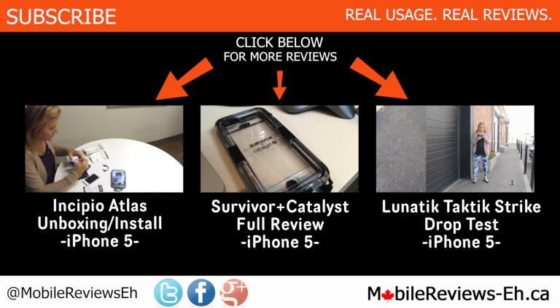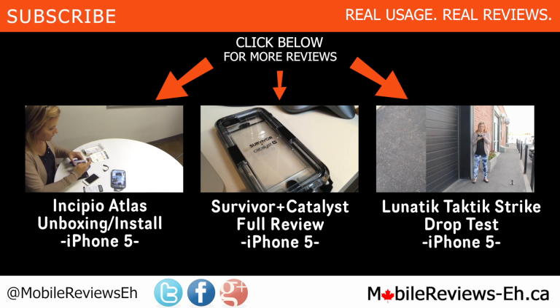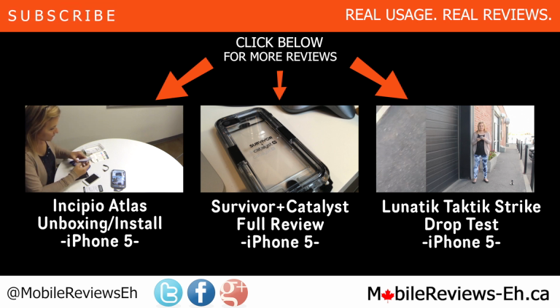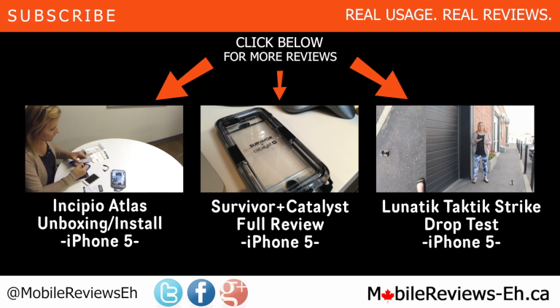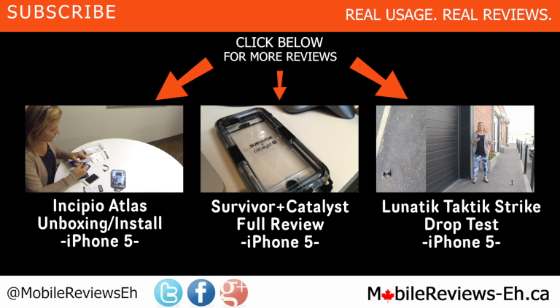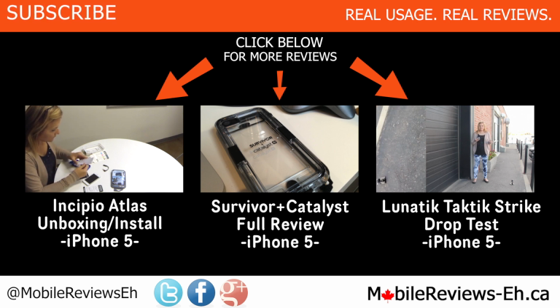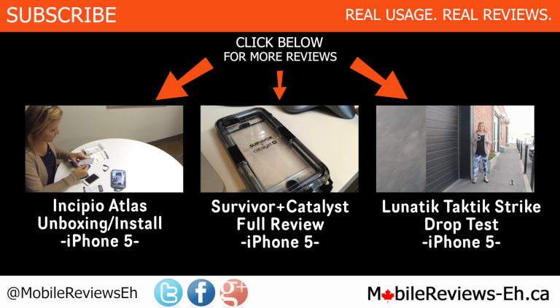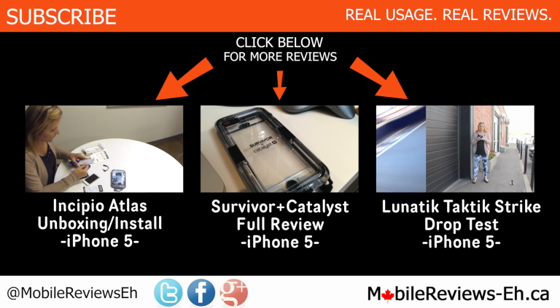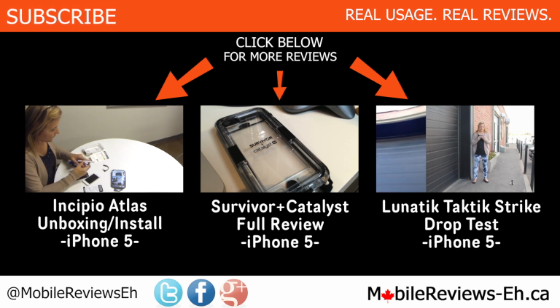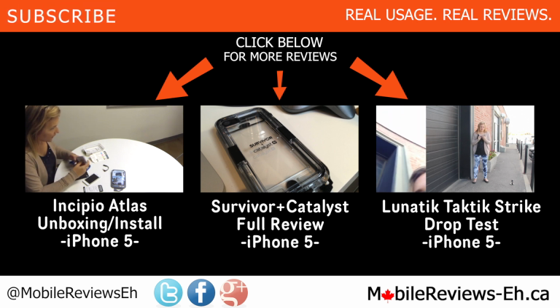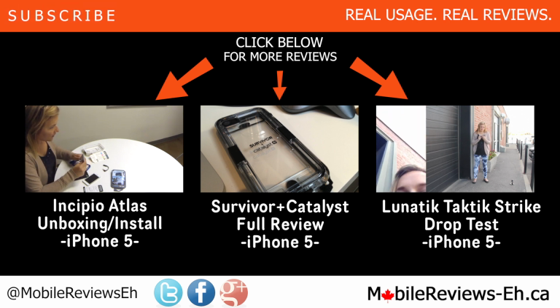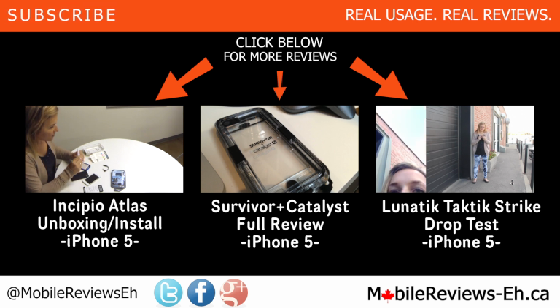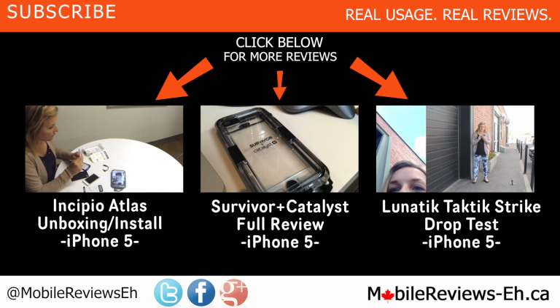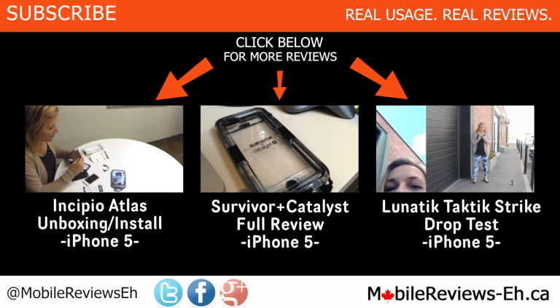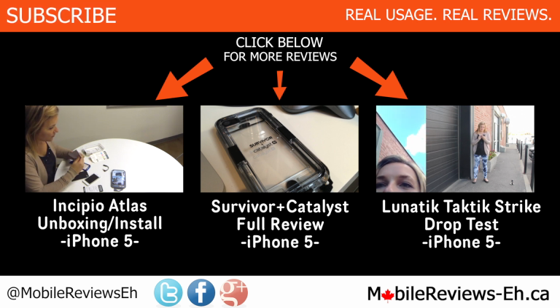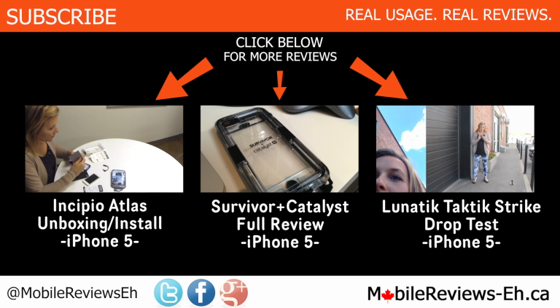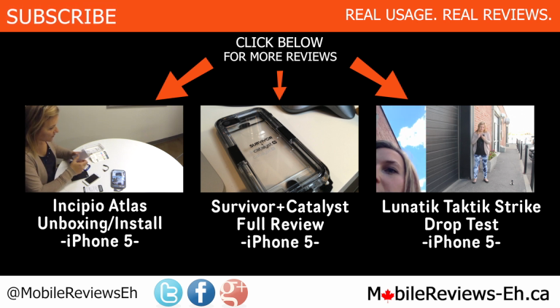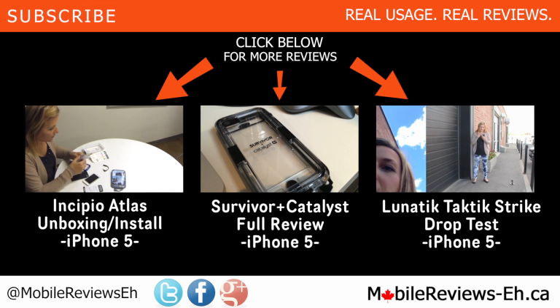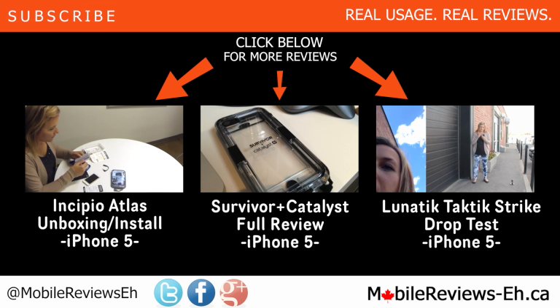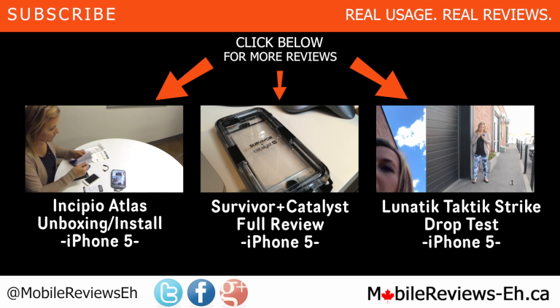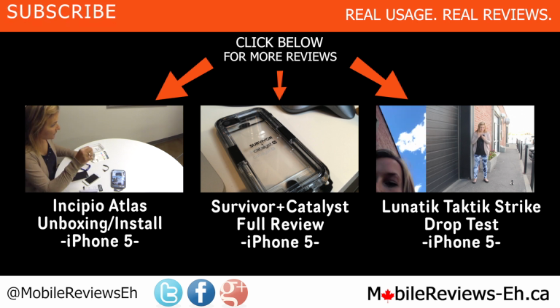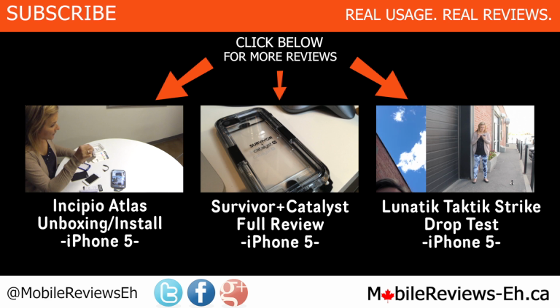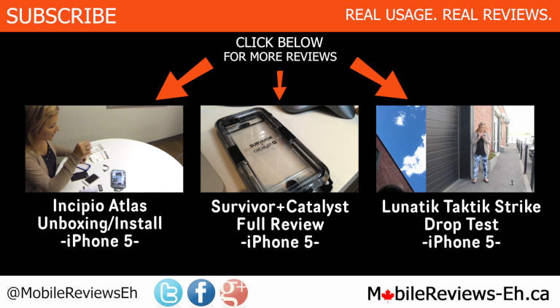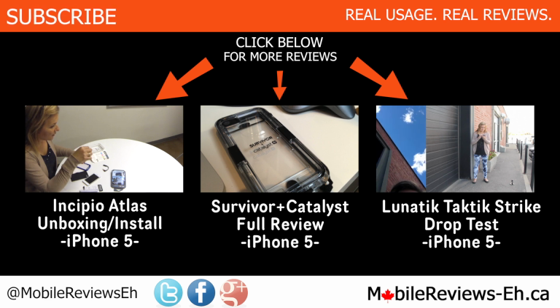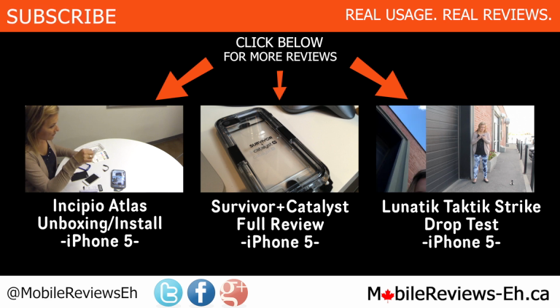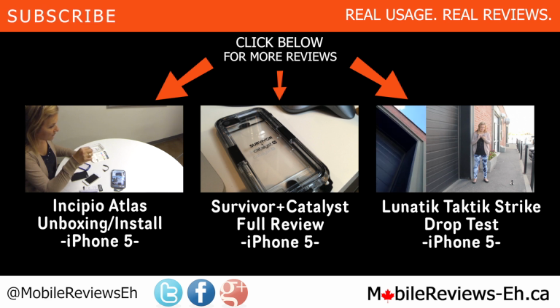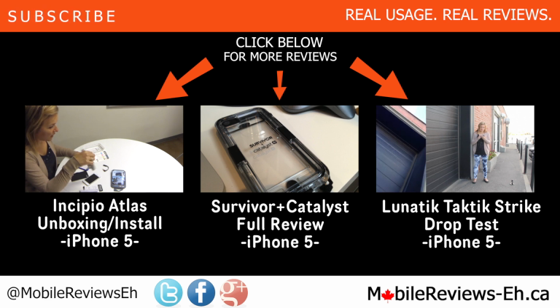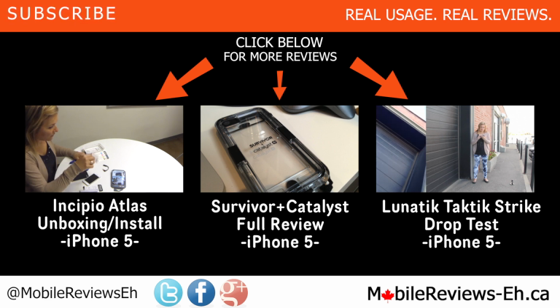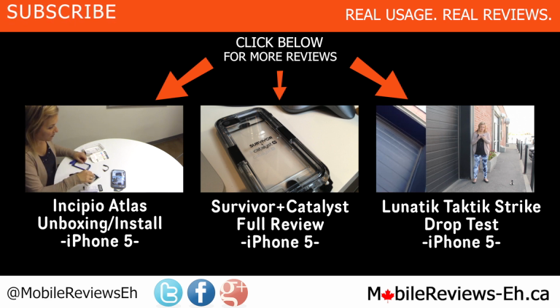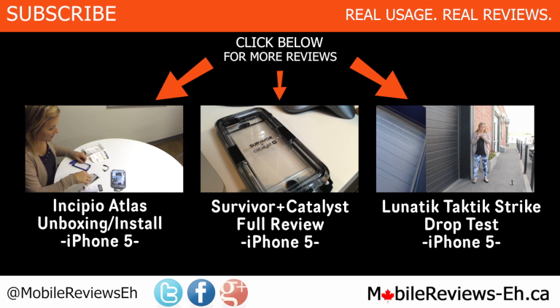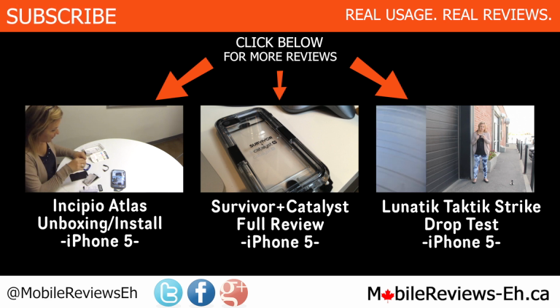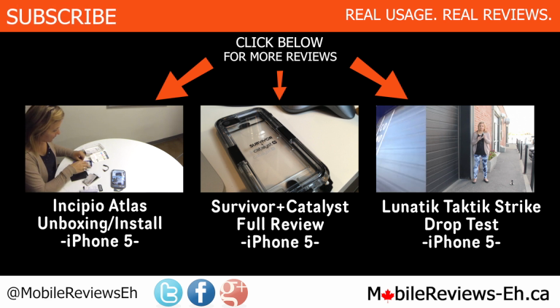Real usage. Real reviews. MobileReviewsEh.ca. We'll be right back.